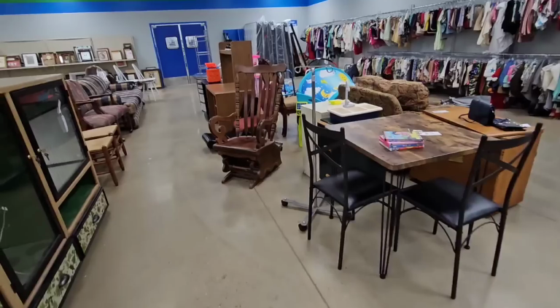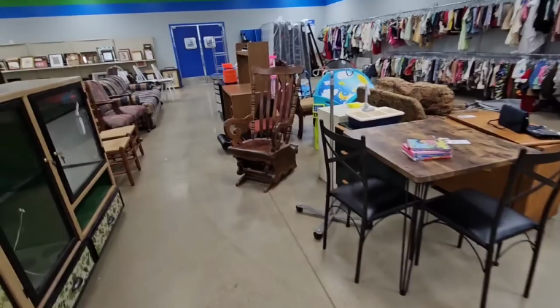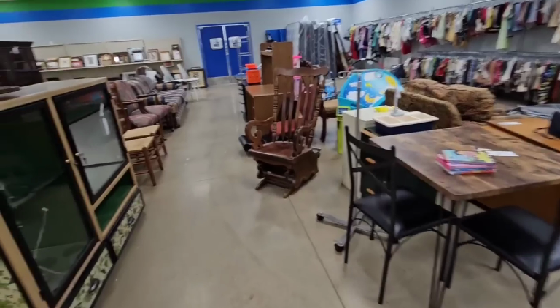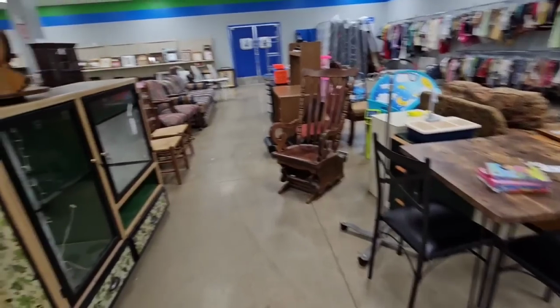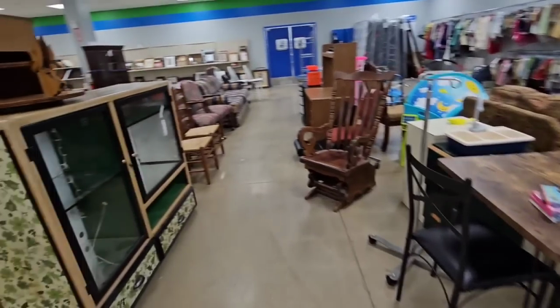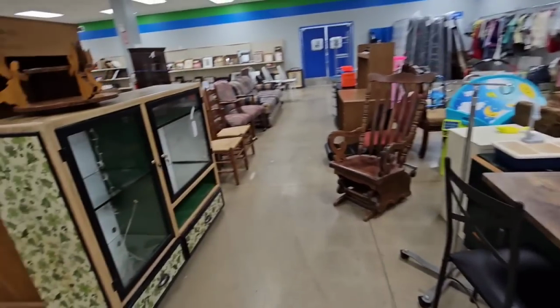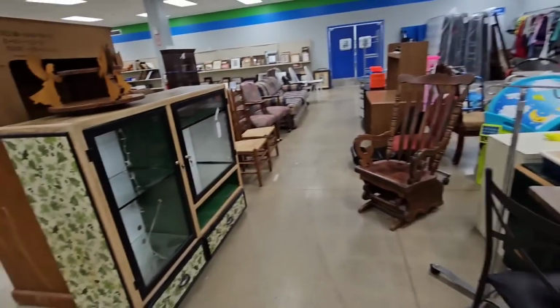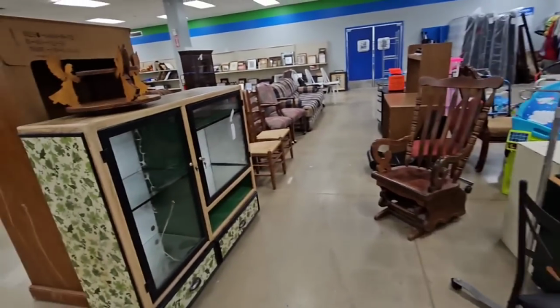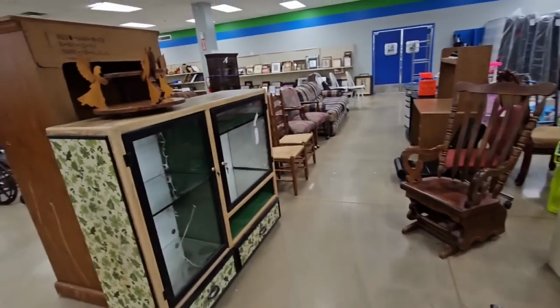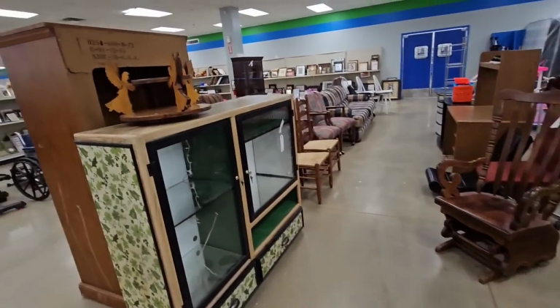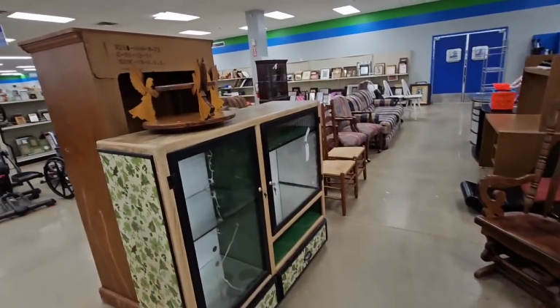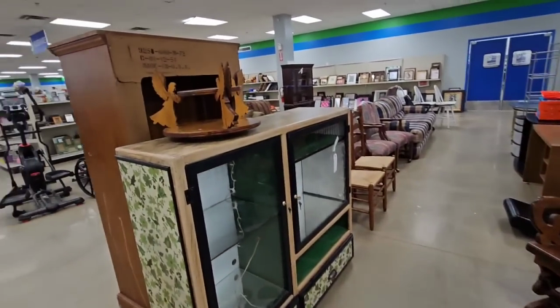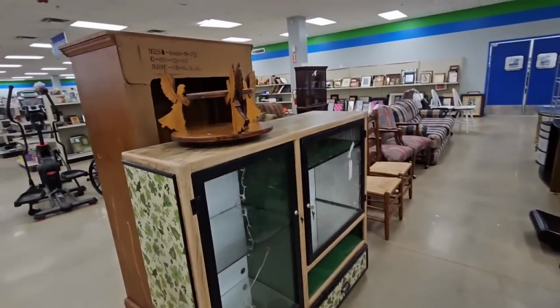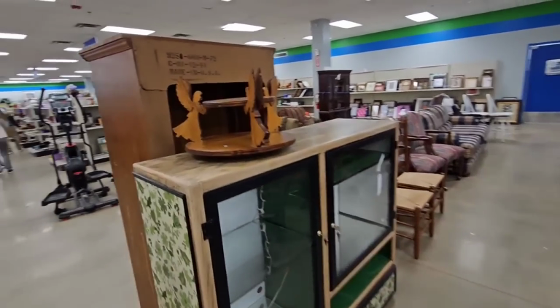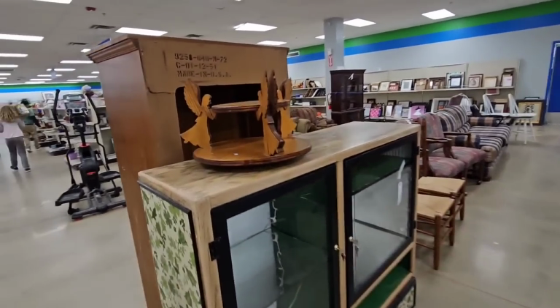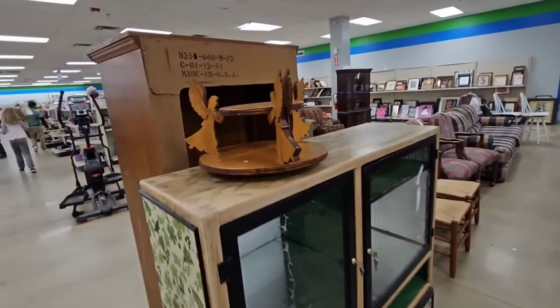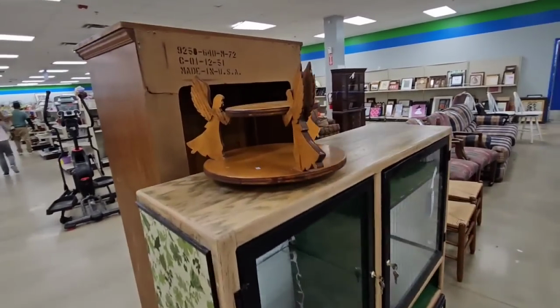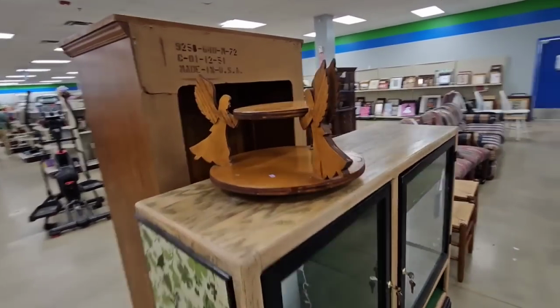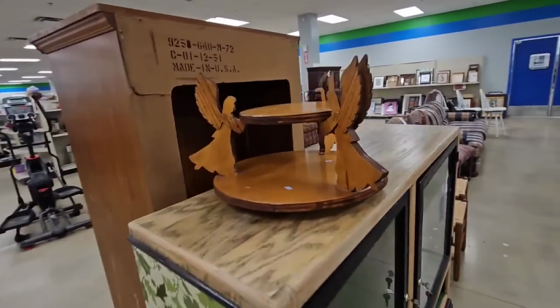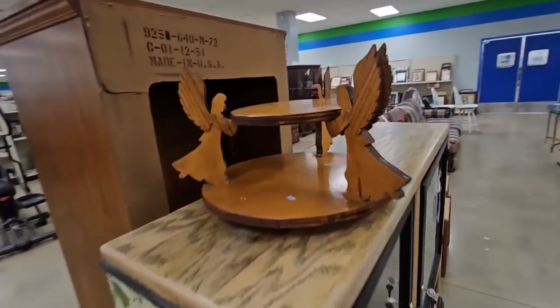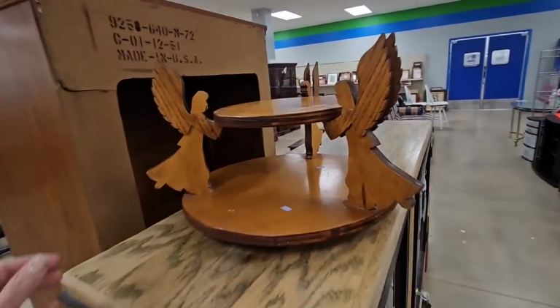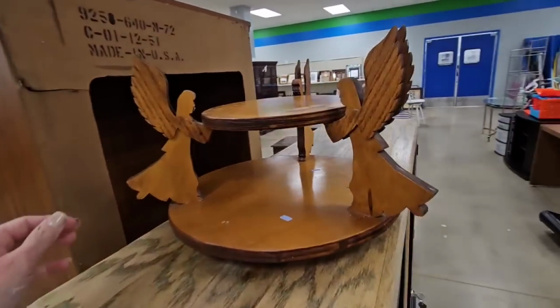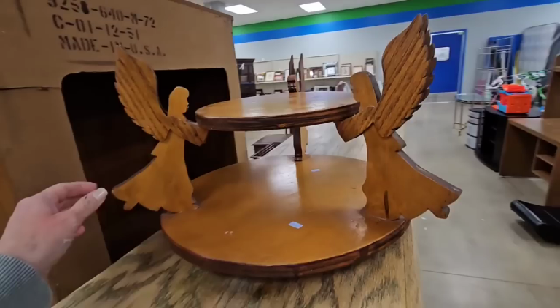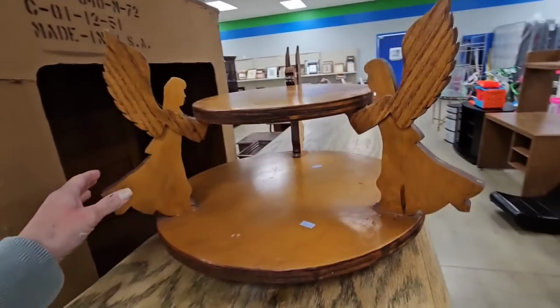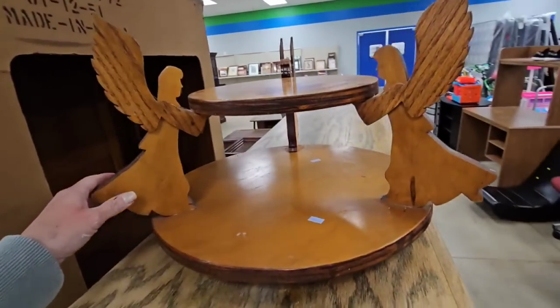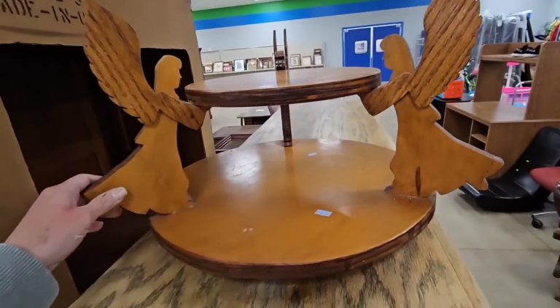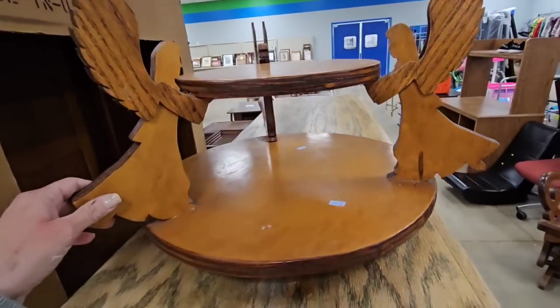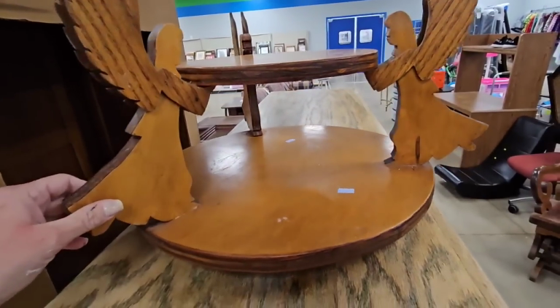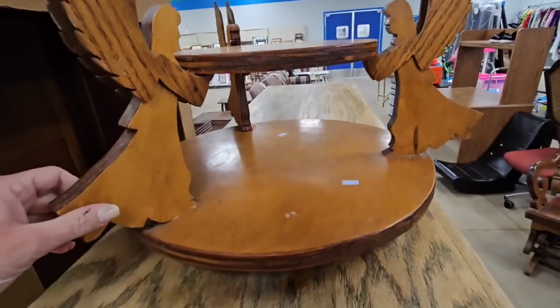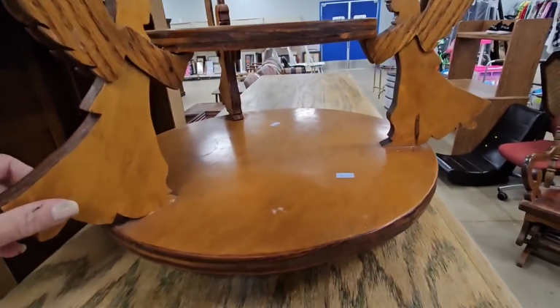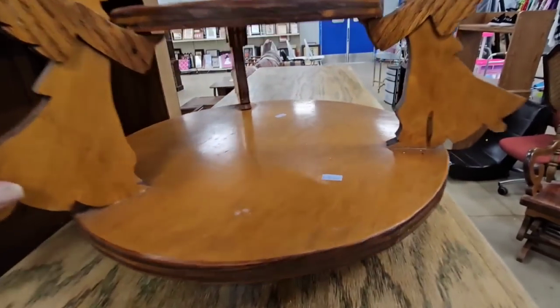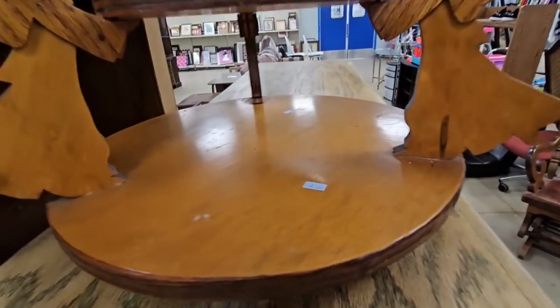Hey guys, I hope you are having a great day. Today I am thrifting at the regular Goodwill.